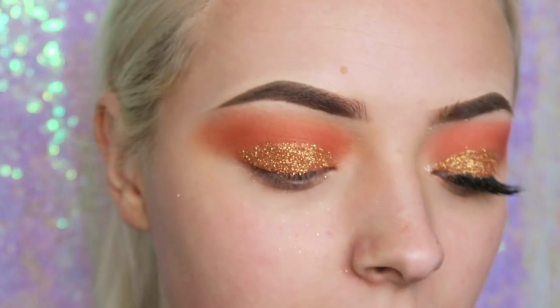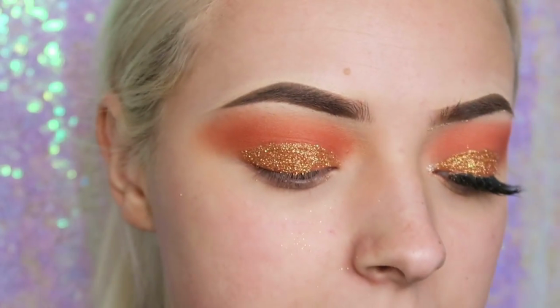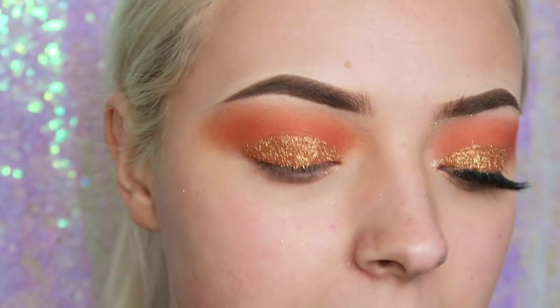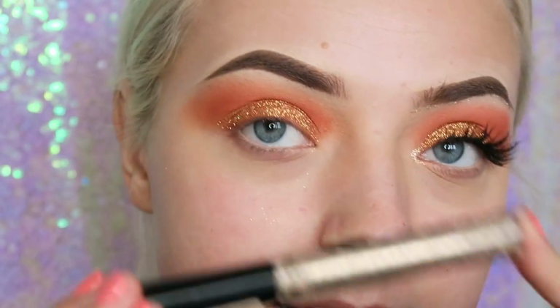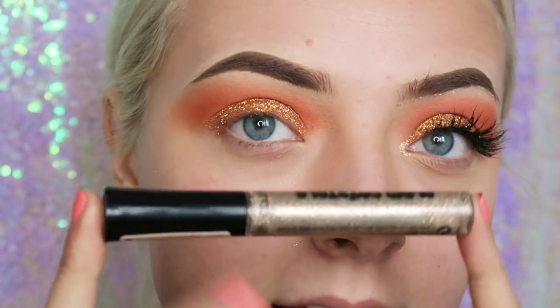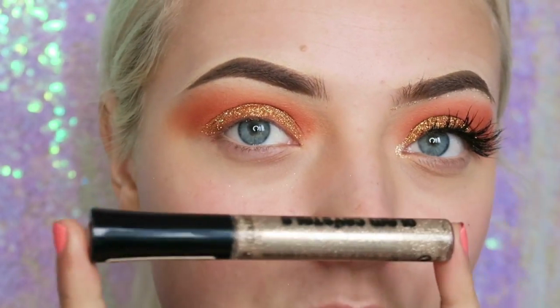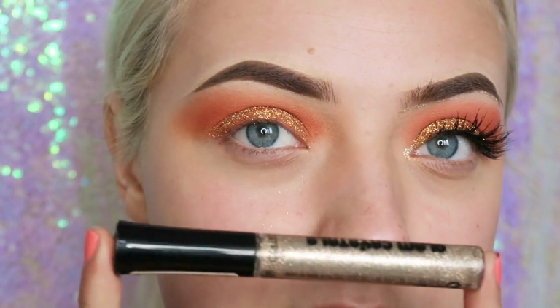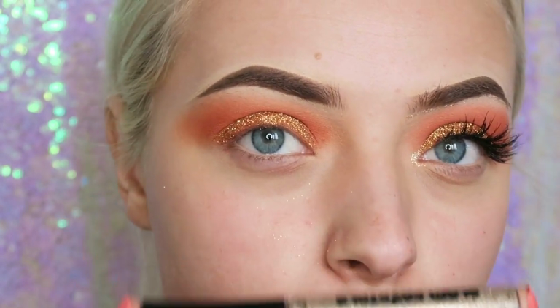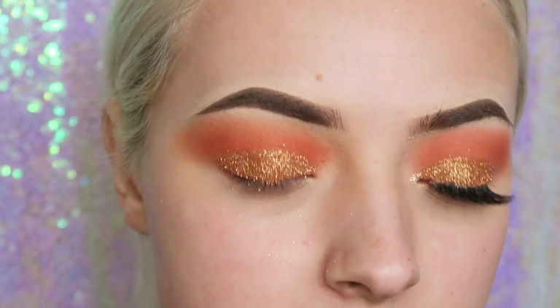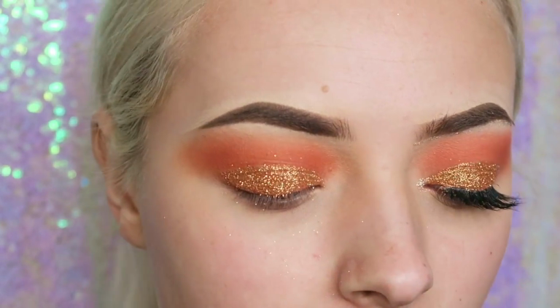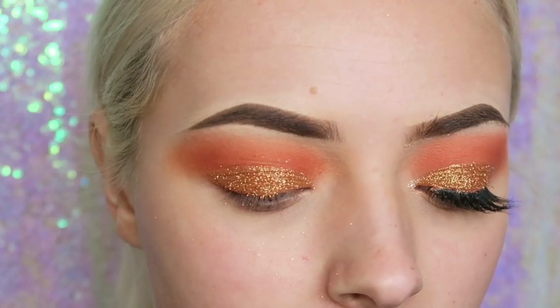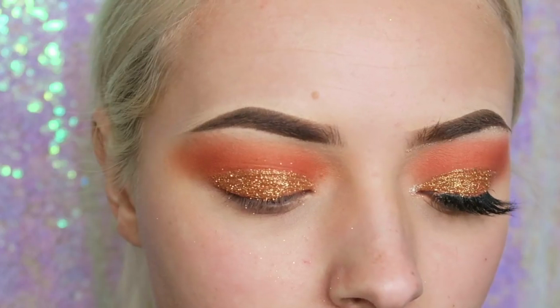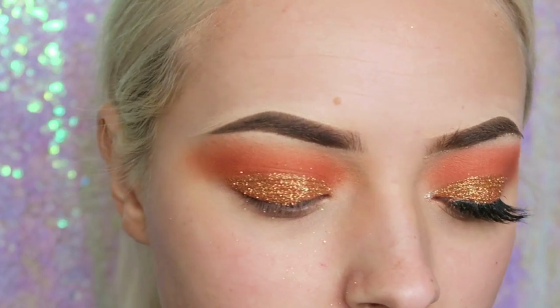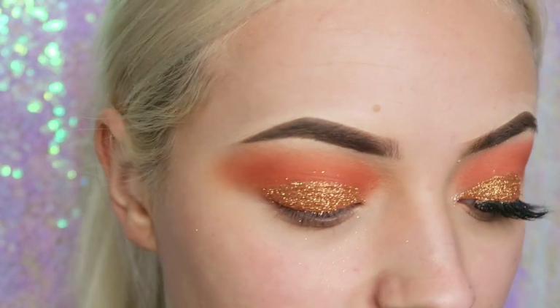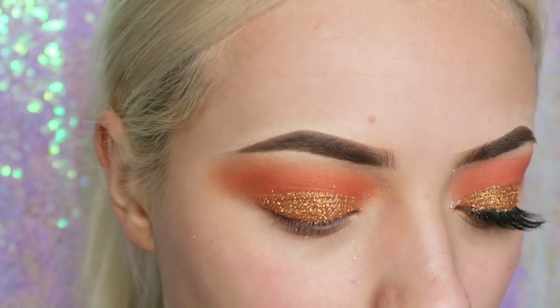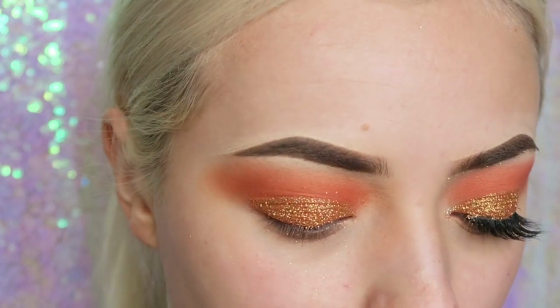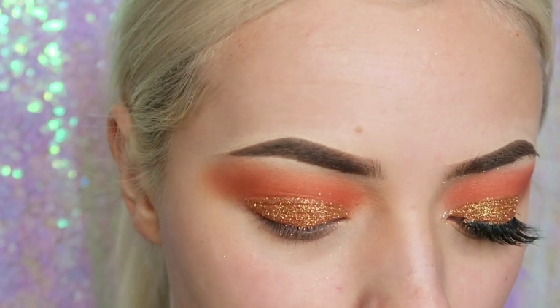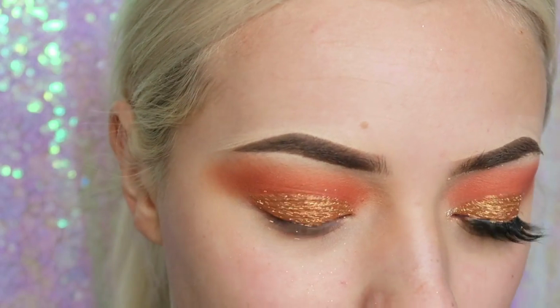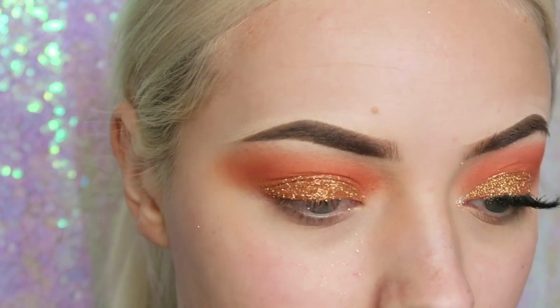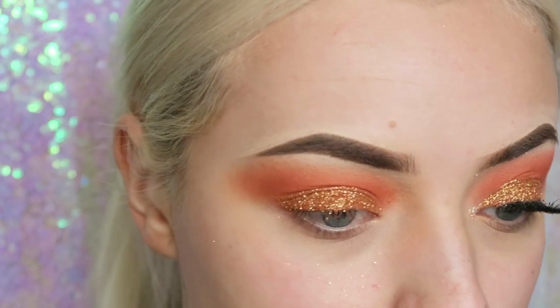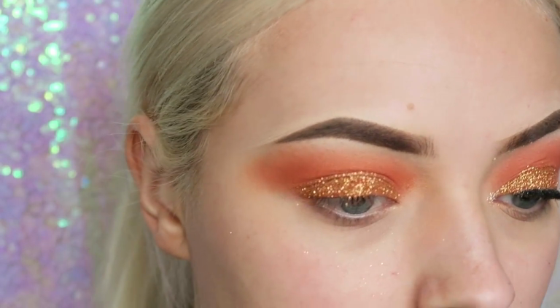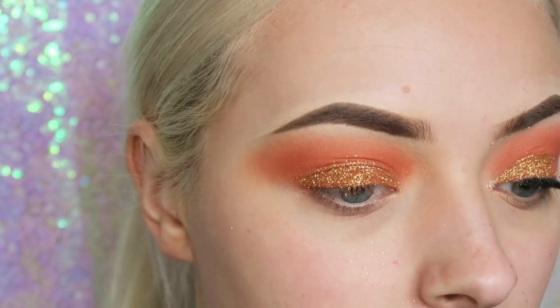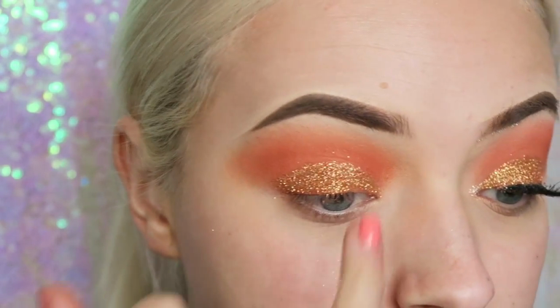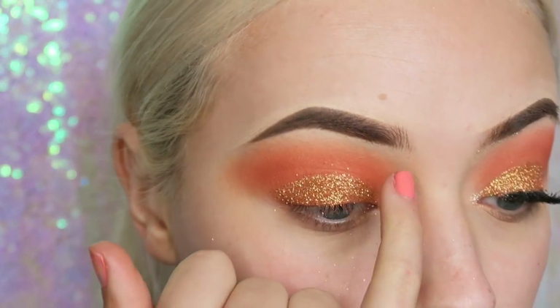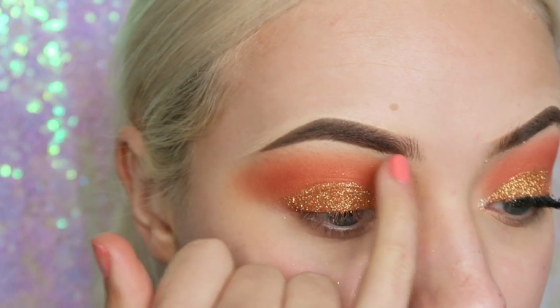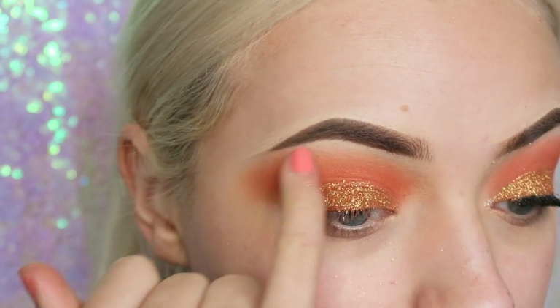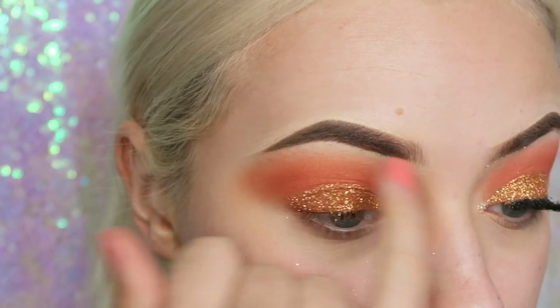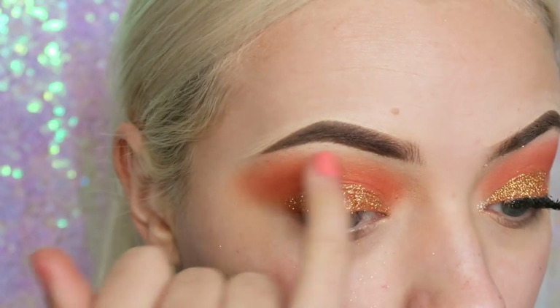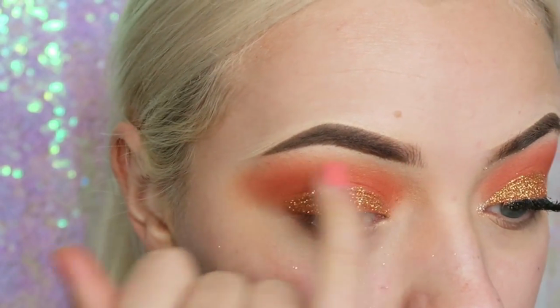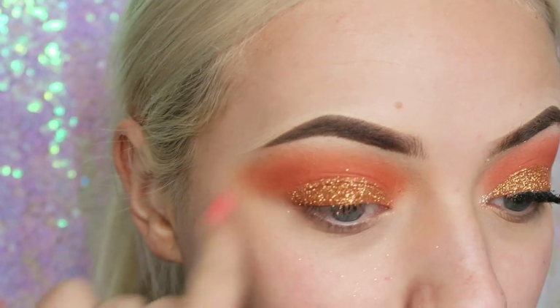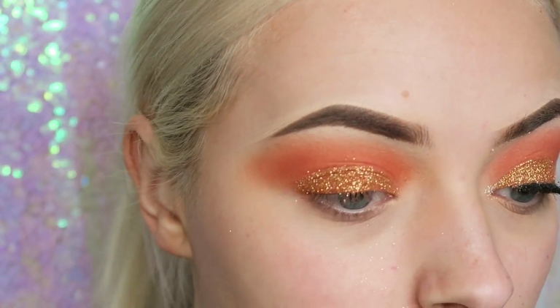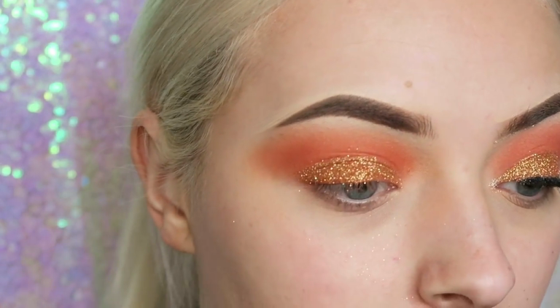Now I'm going to take this Glam Crystals Glitter Eyeliner by Collection and I'm just going to place this underneath my eyebrow.